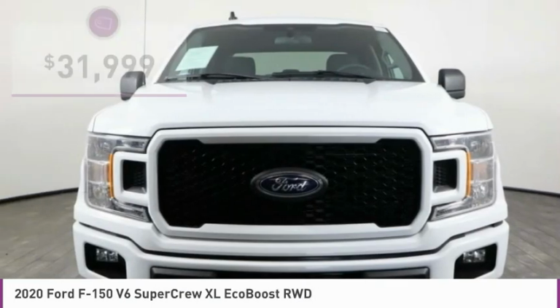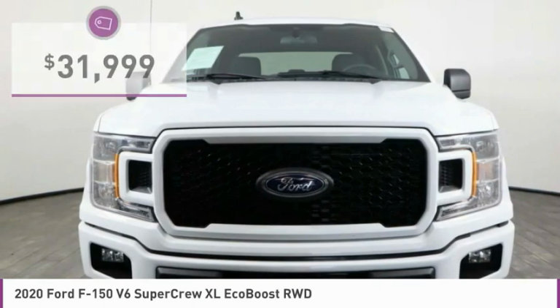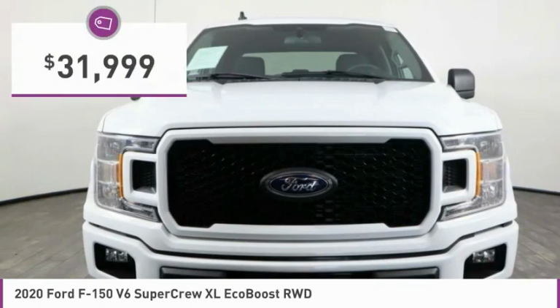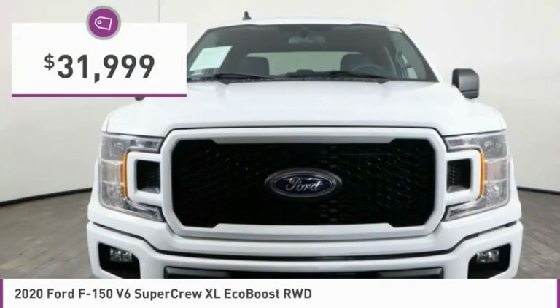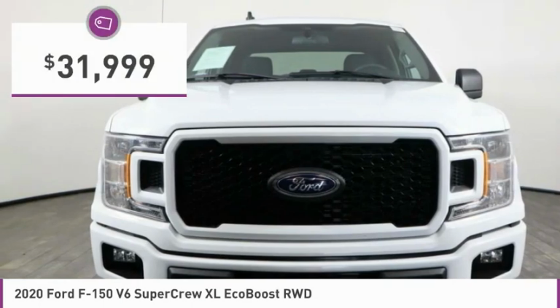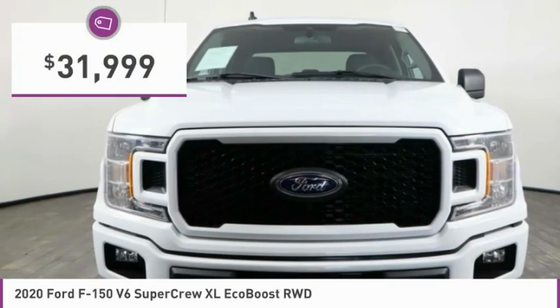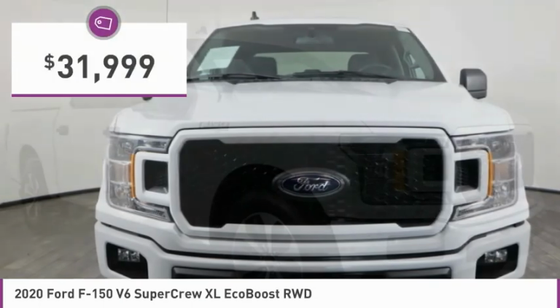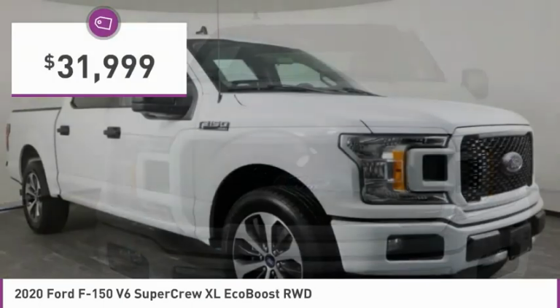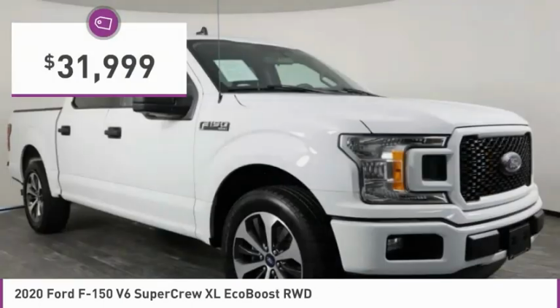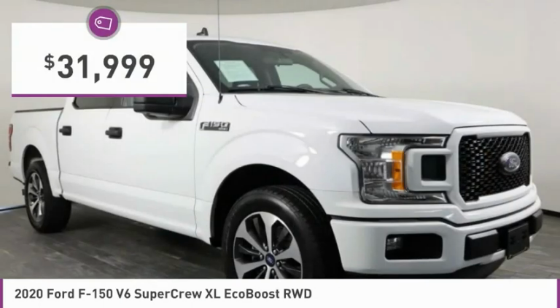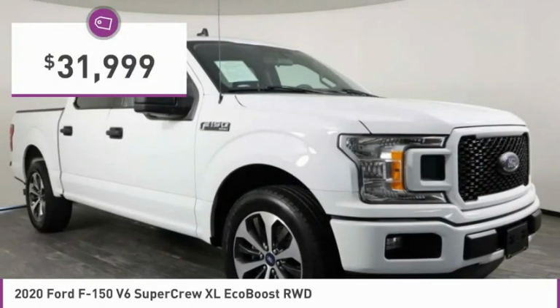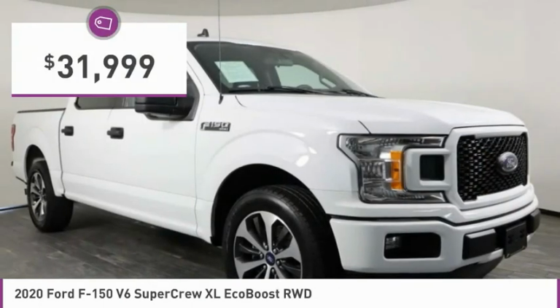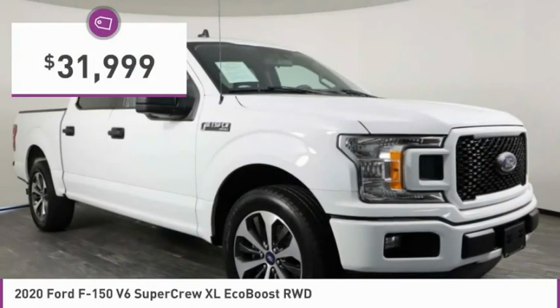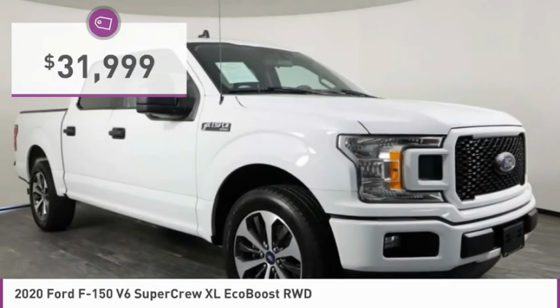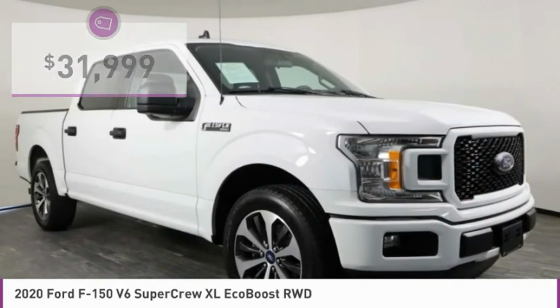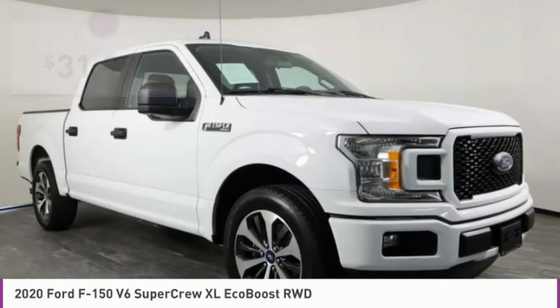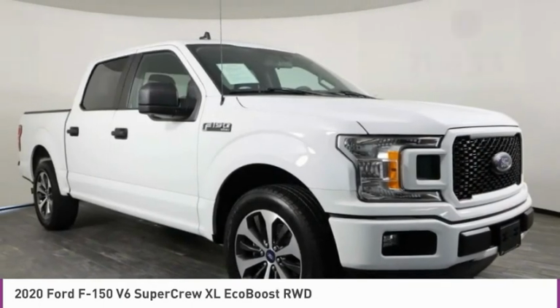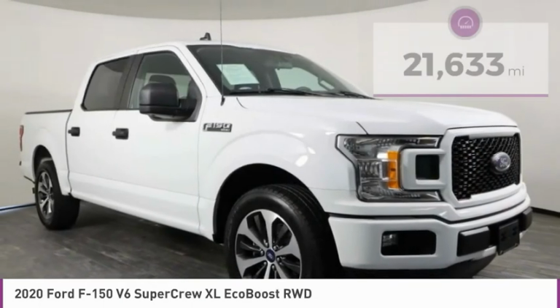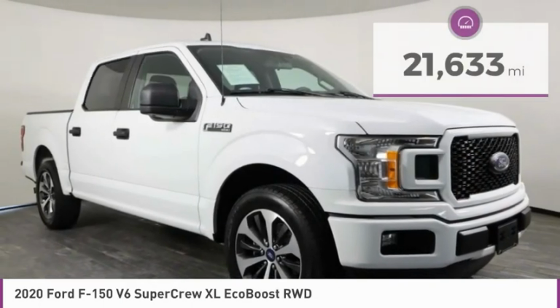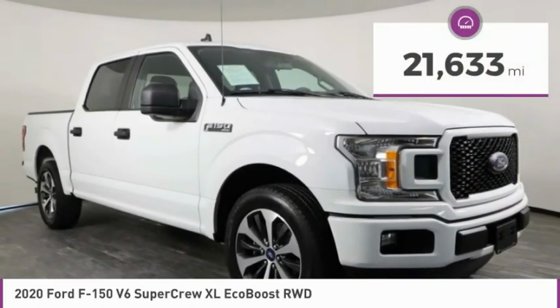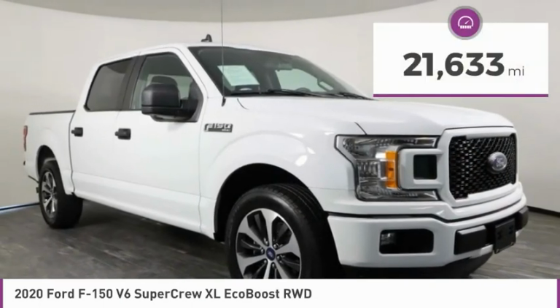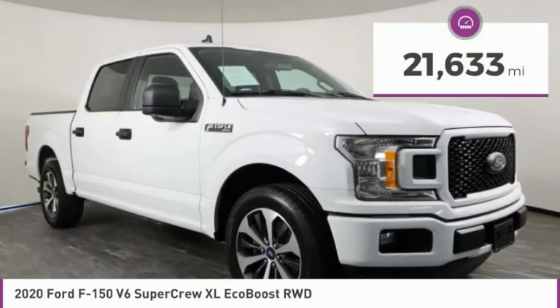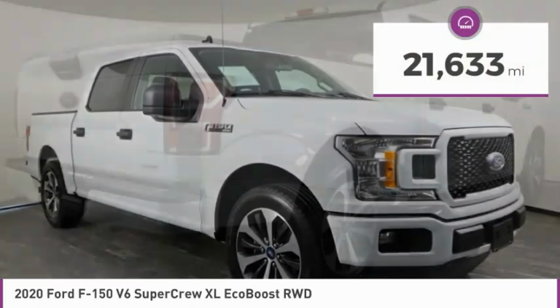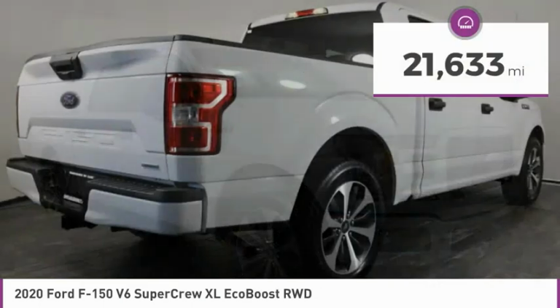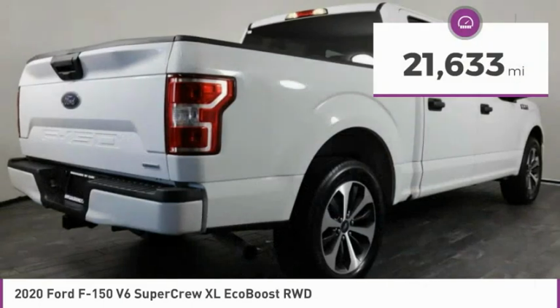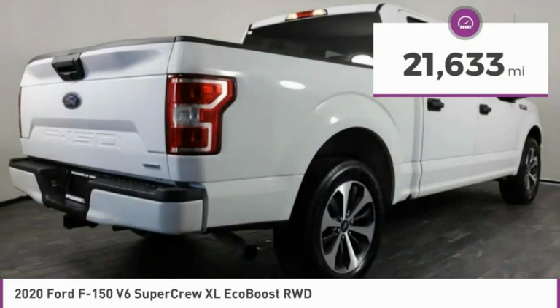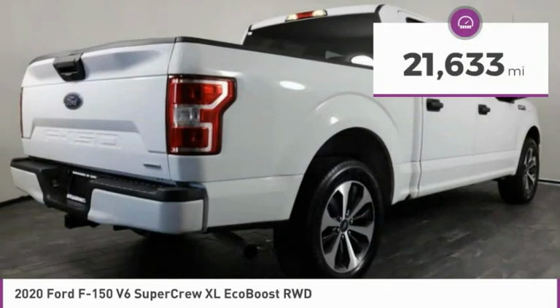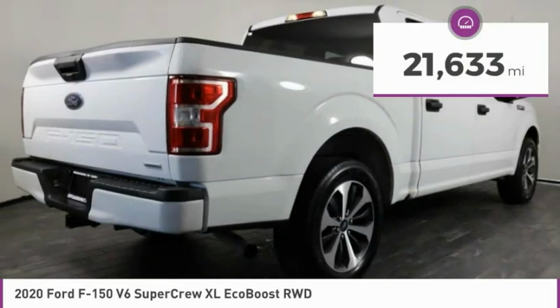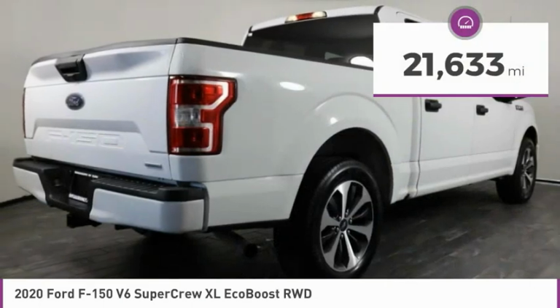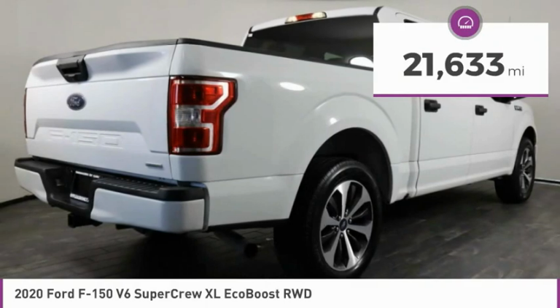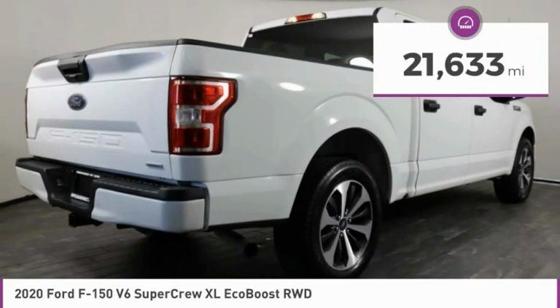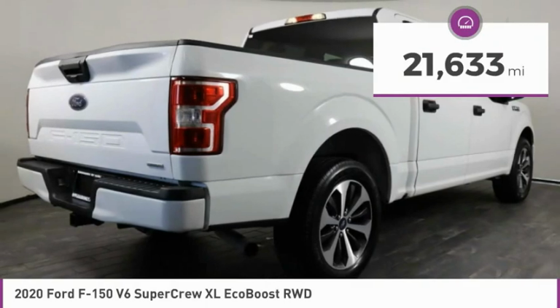This vehicle is priced below $35,000 and has less than 25,000 miles.